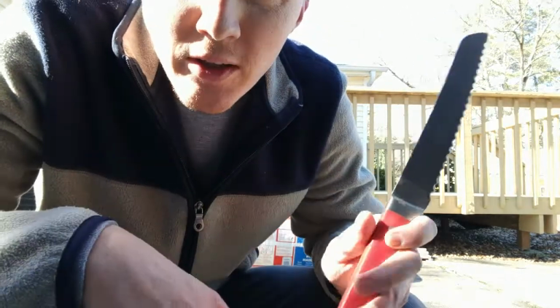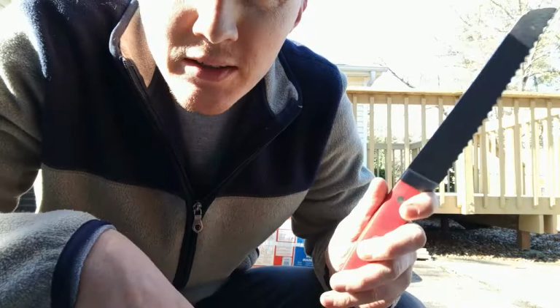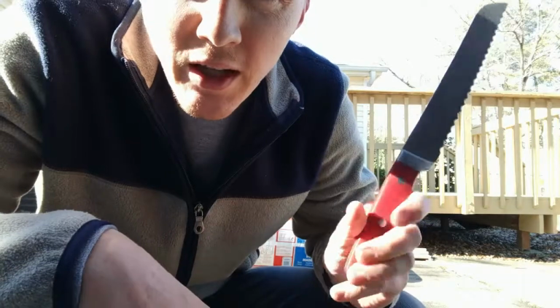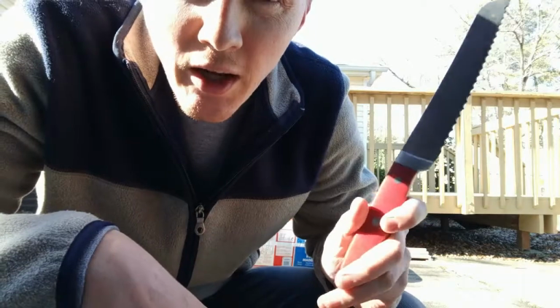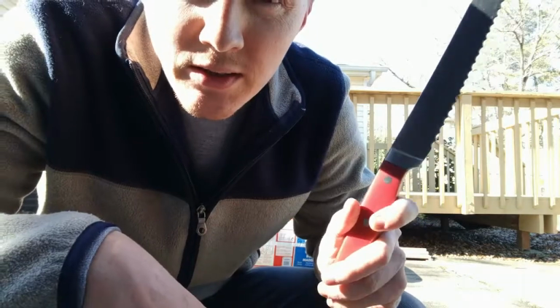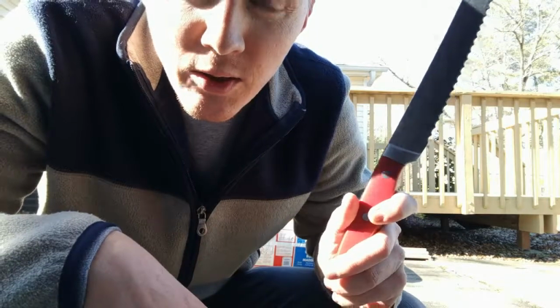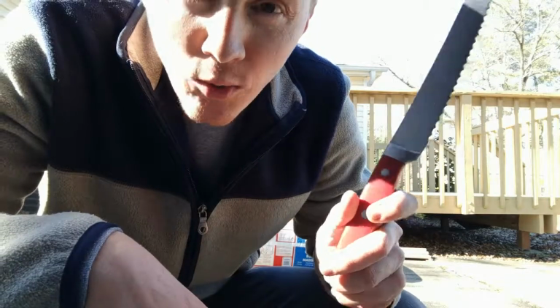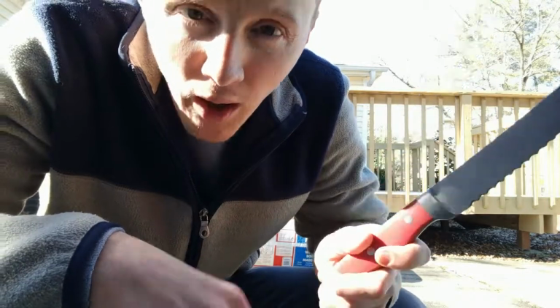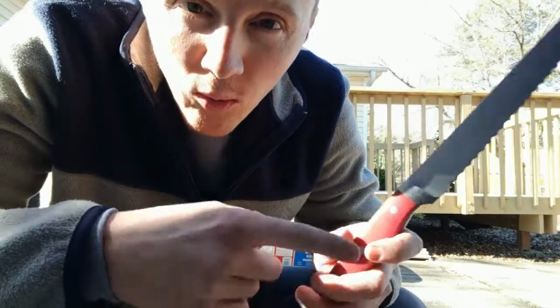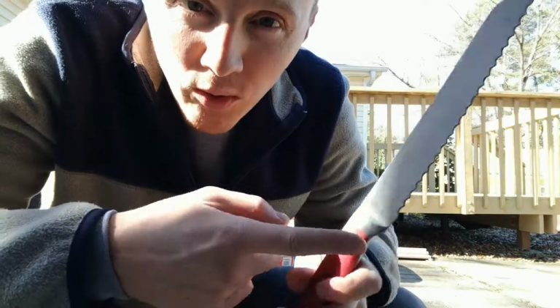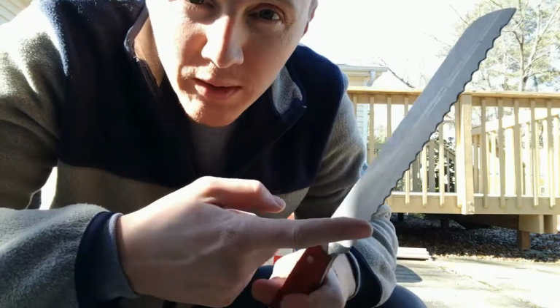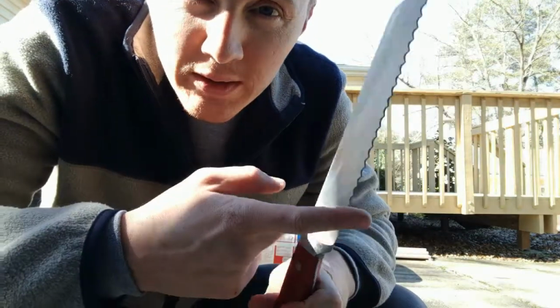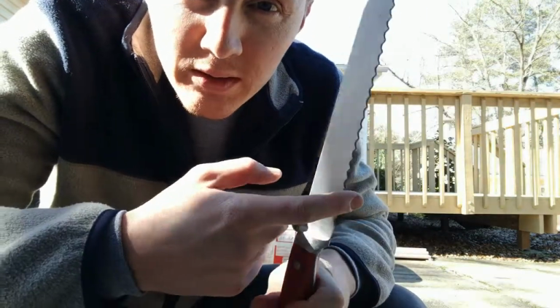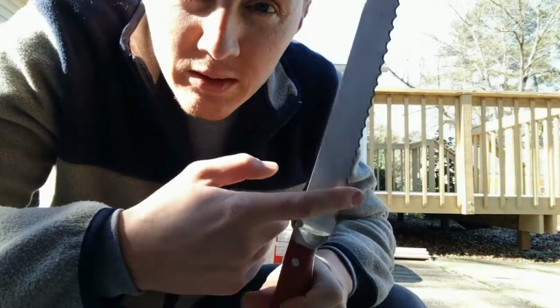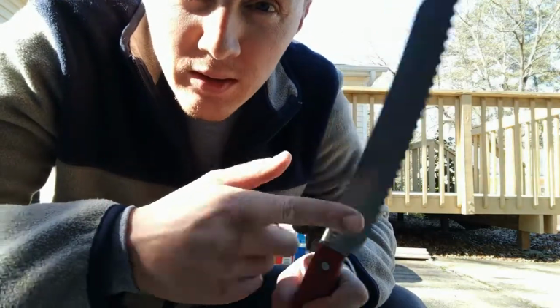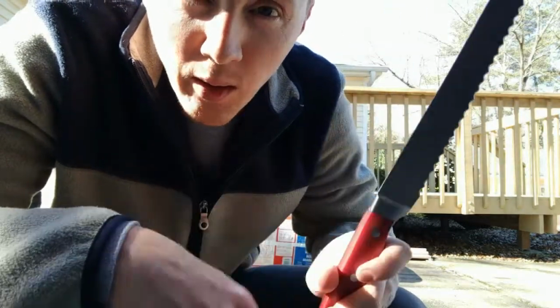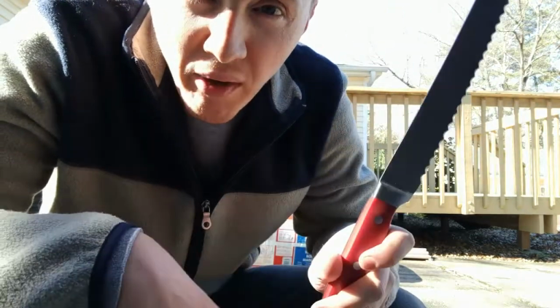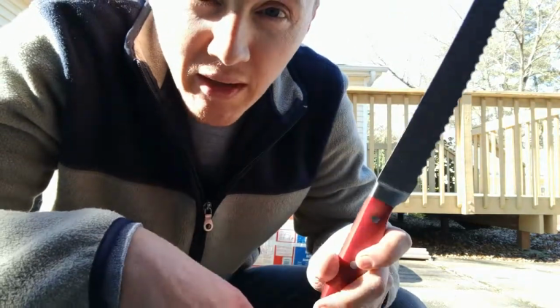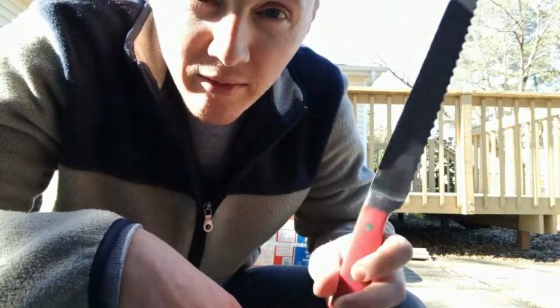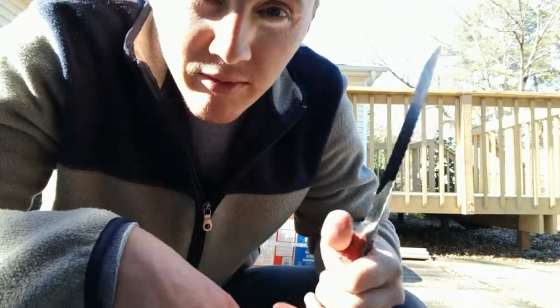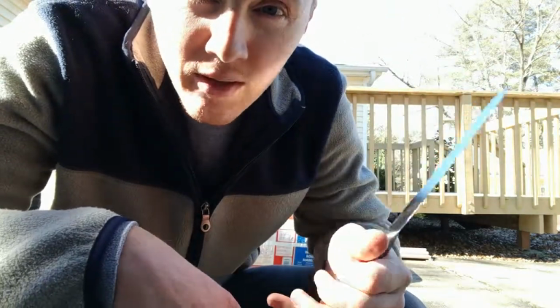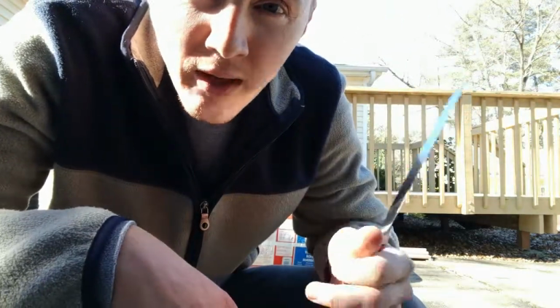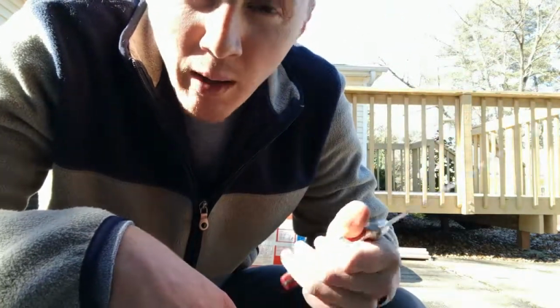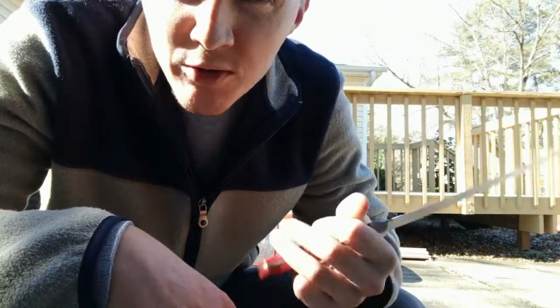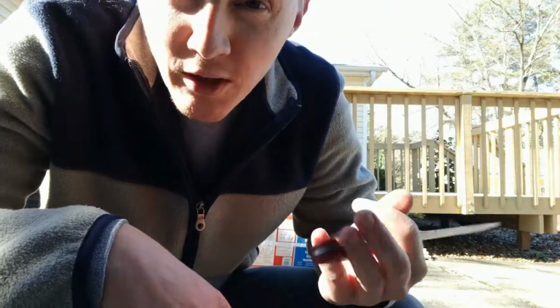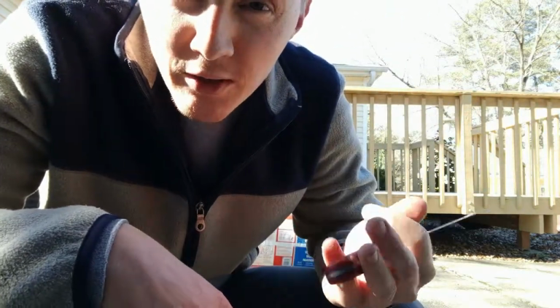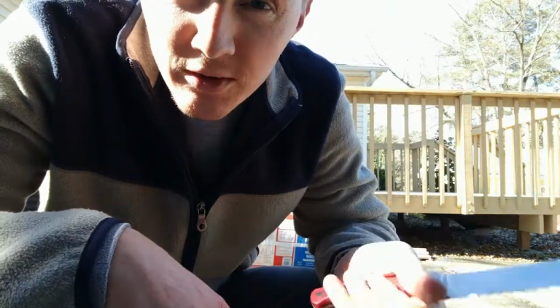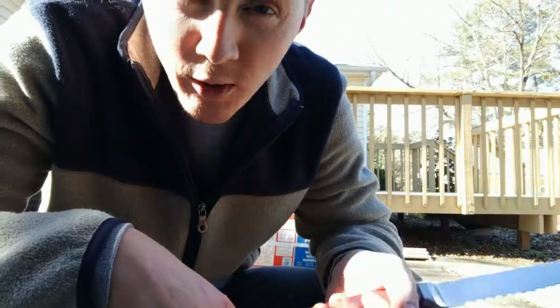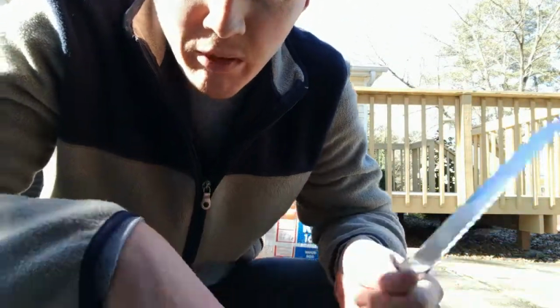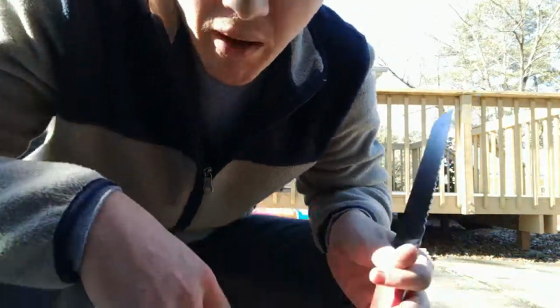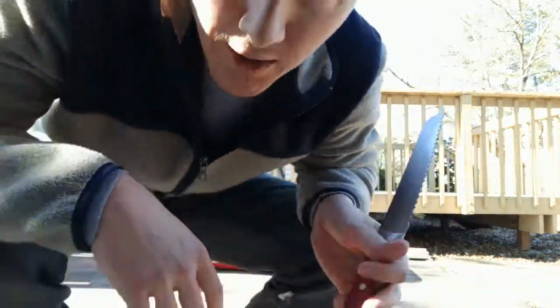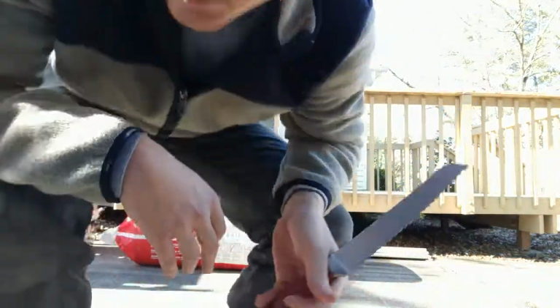All you need to cut rock wool is a bread knife. I'm also going to use it to open the packaging.